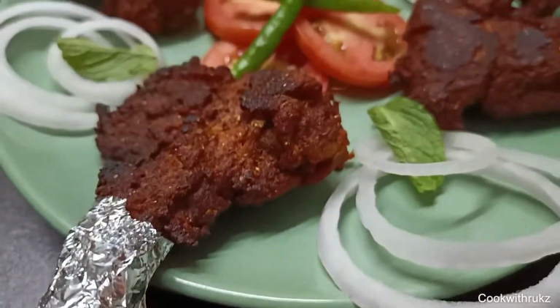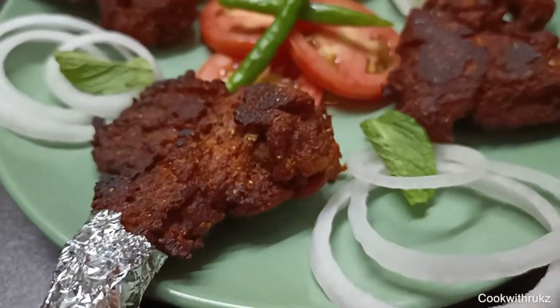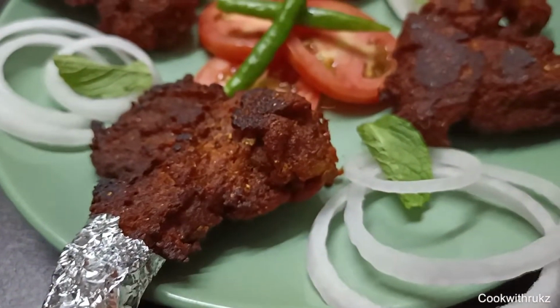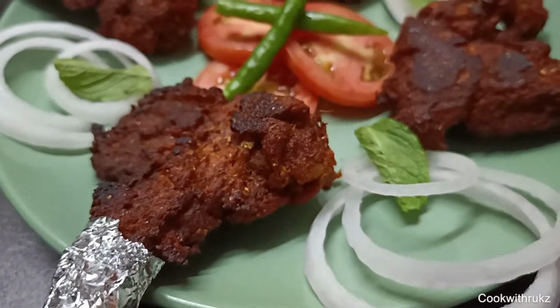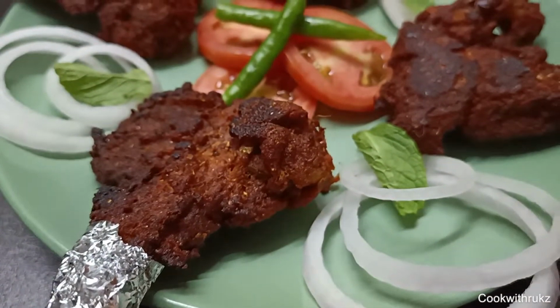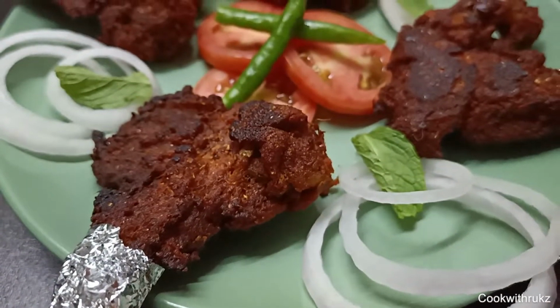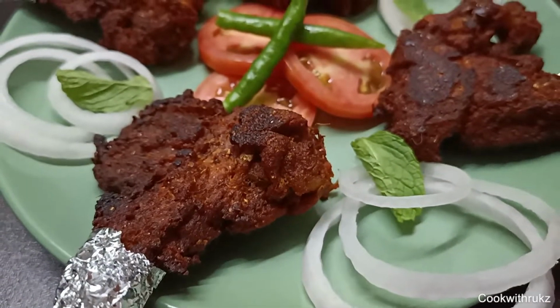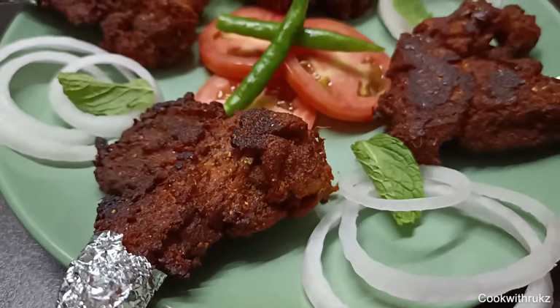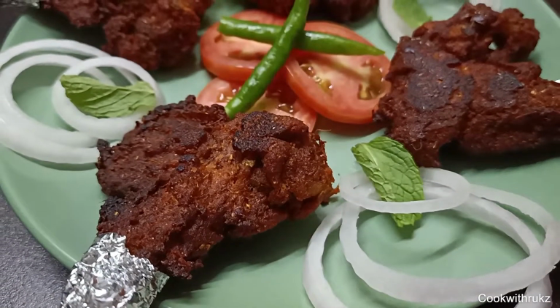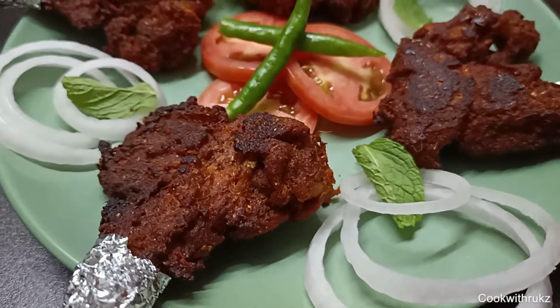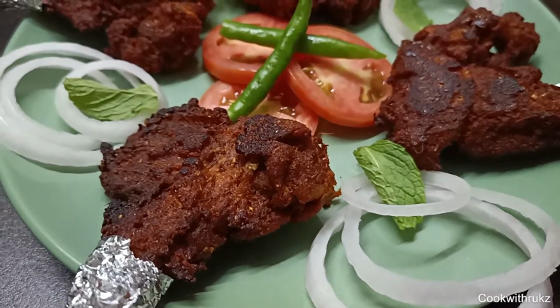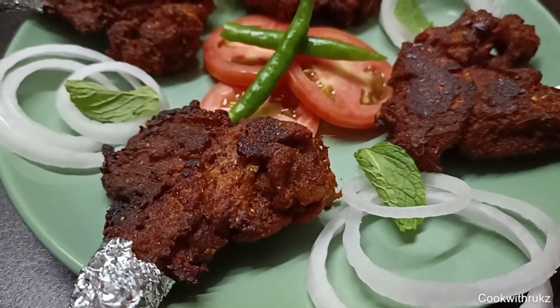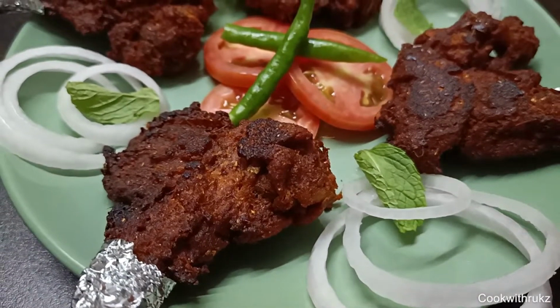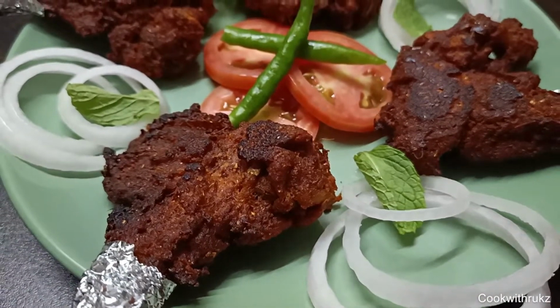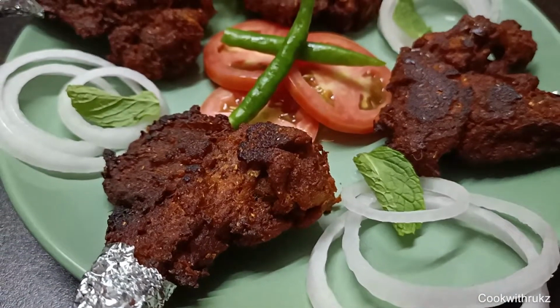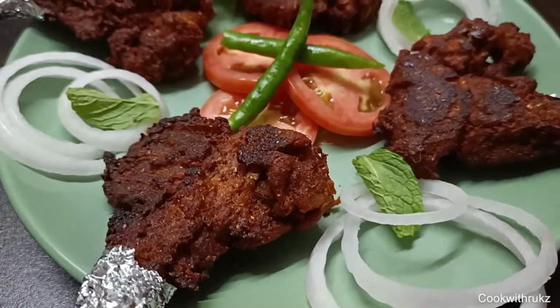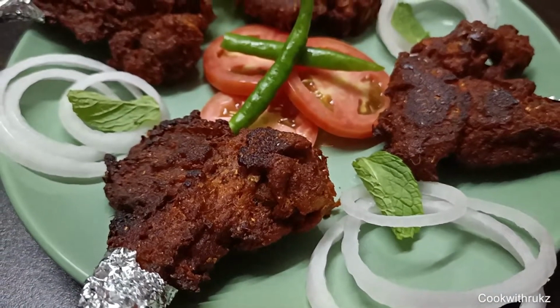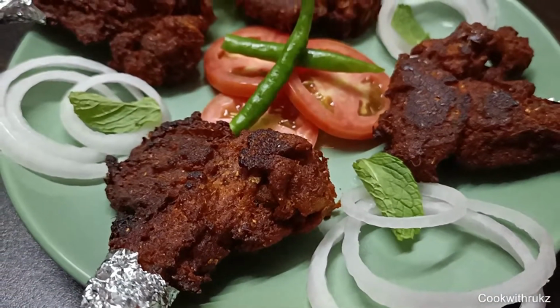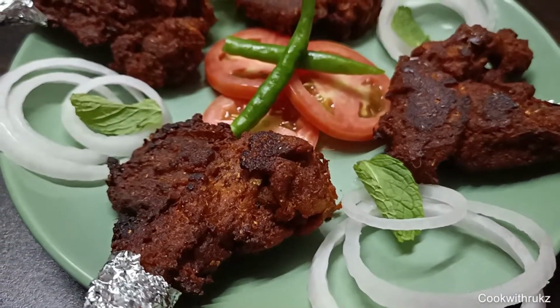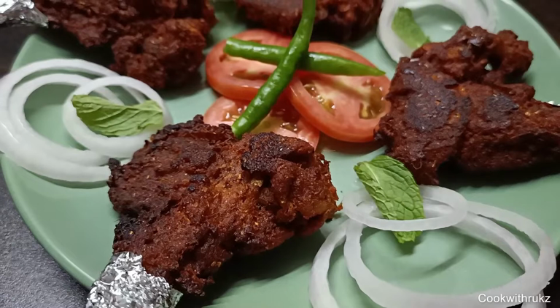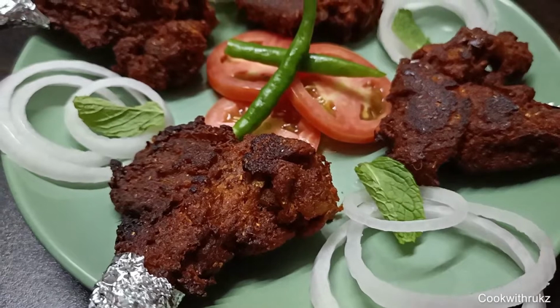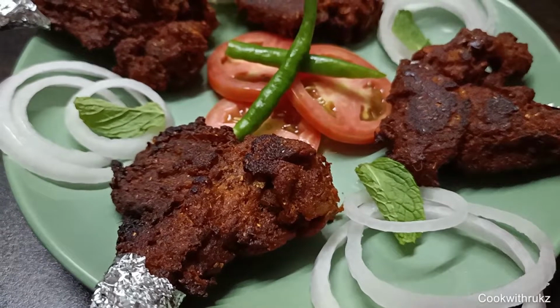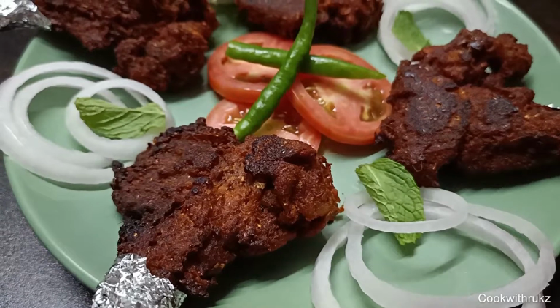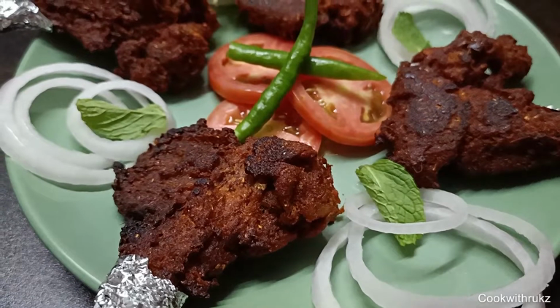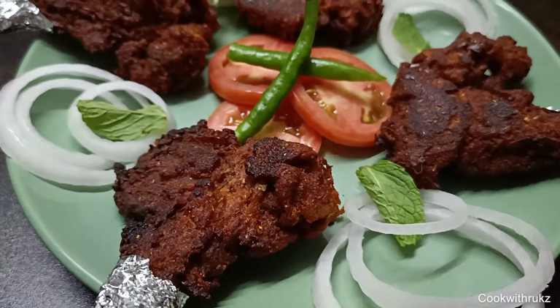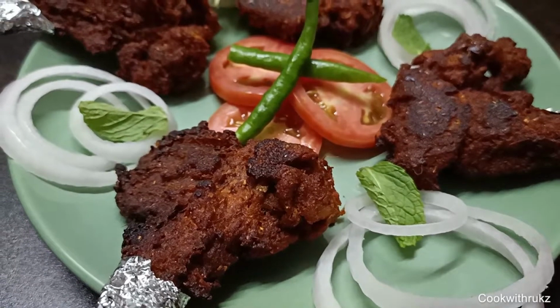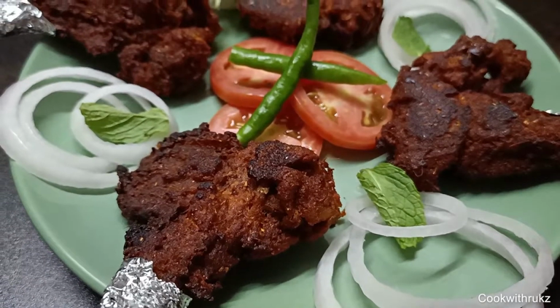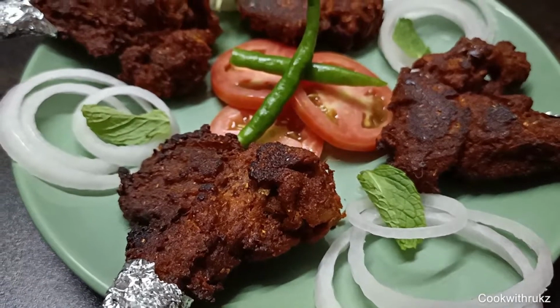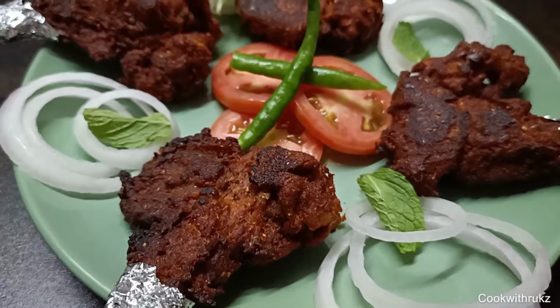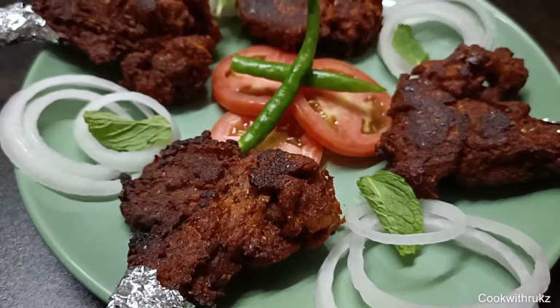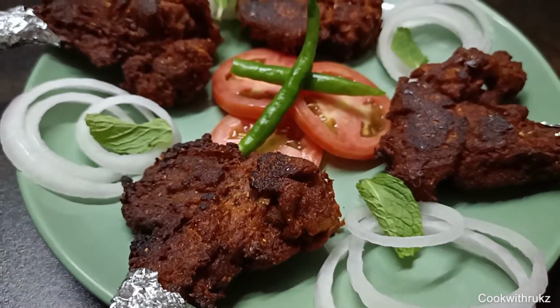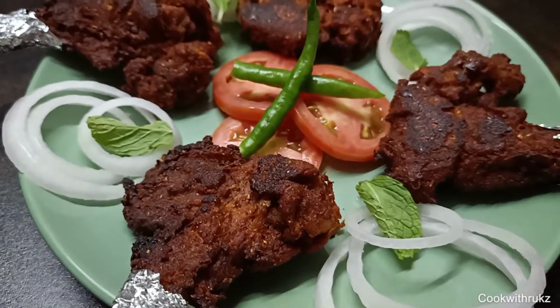Hello, Assalamualaikum and welcome back to my YouTube channel. I am back here with my new recipe which is called Mutton Chop Fry.